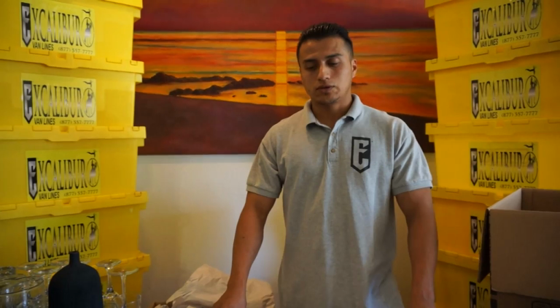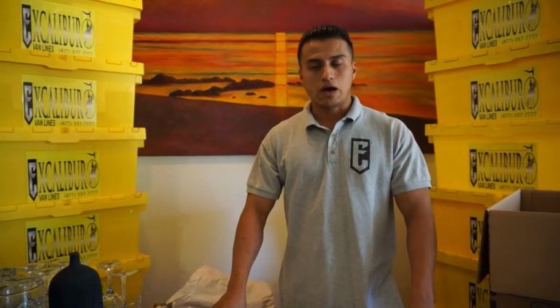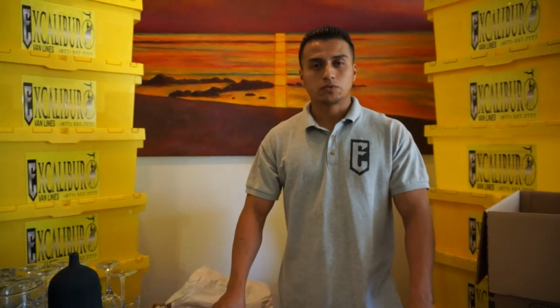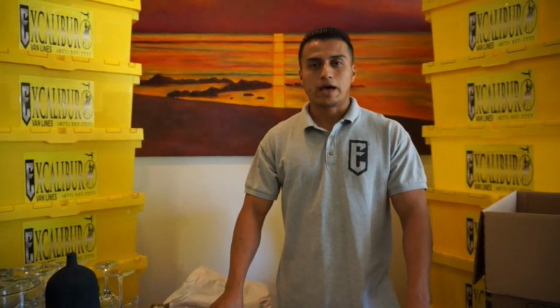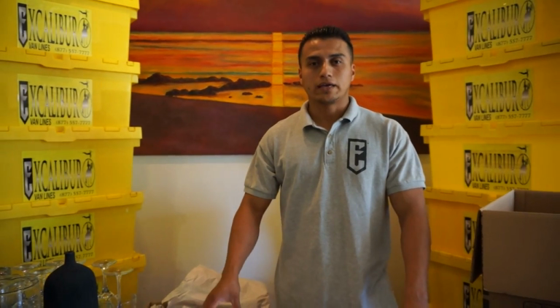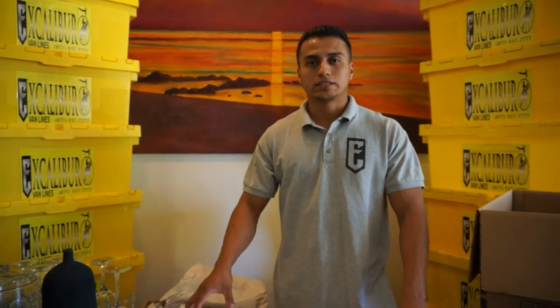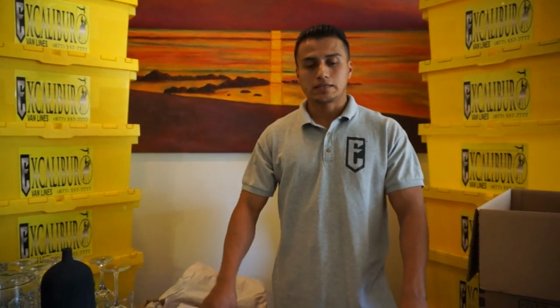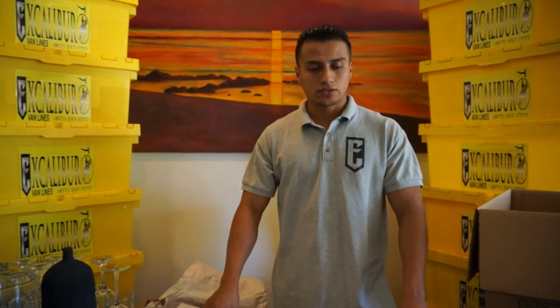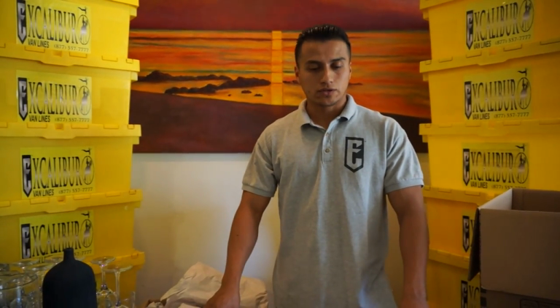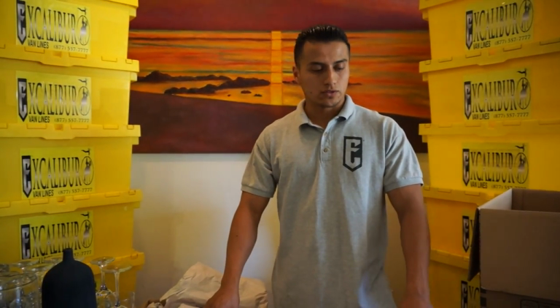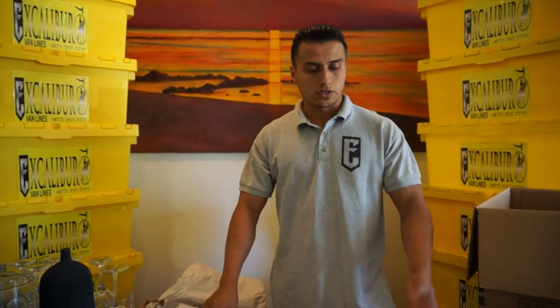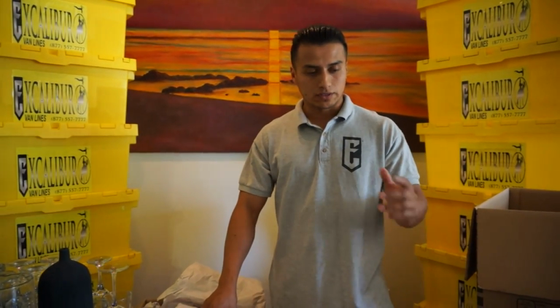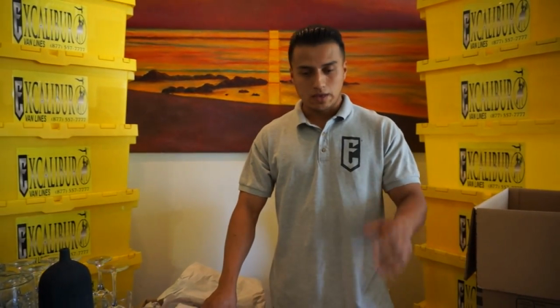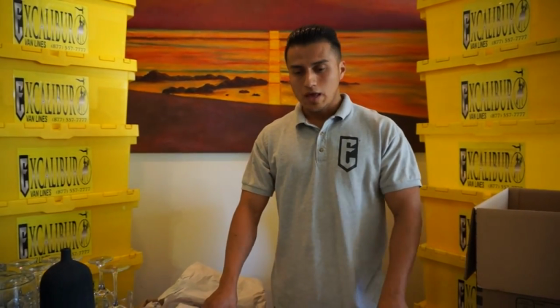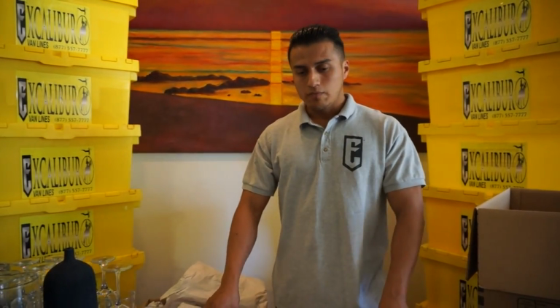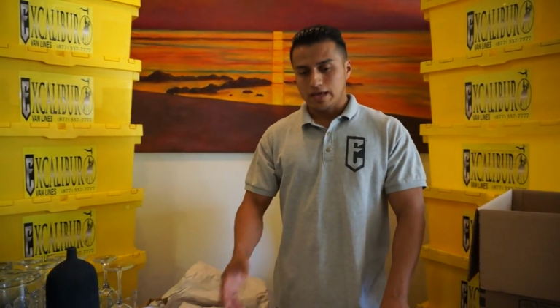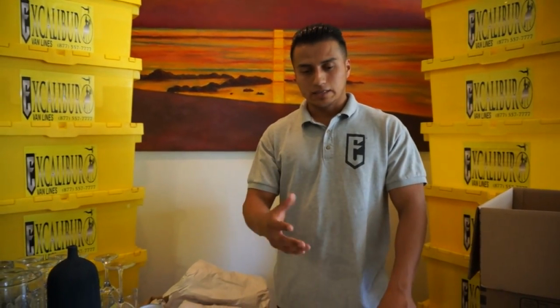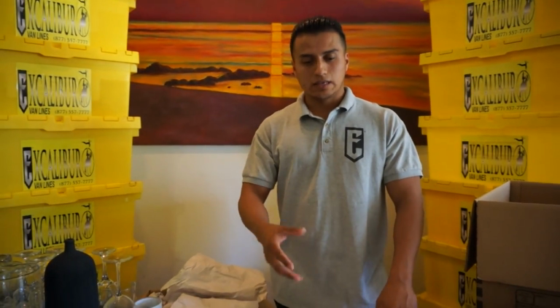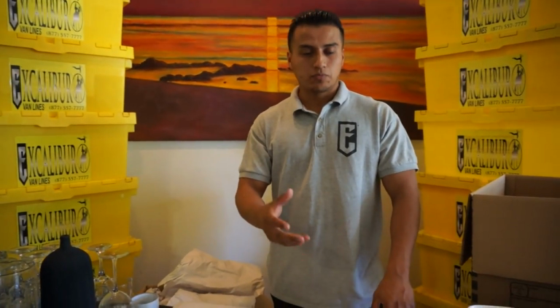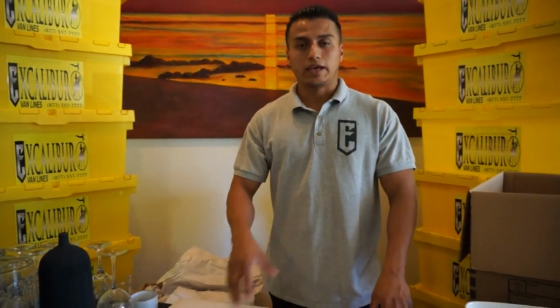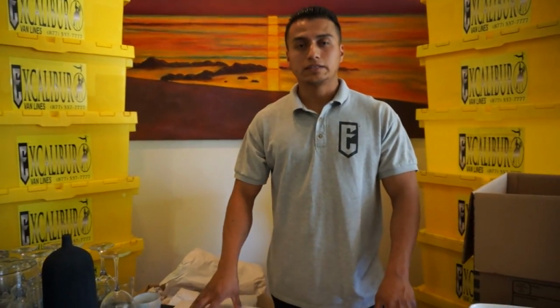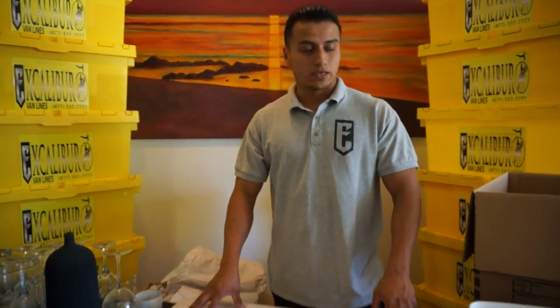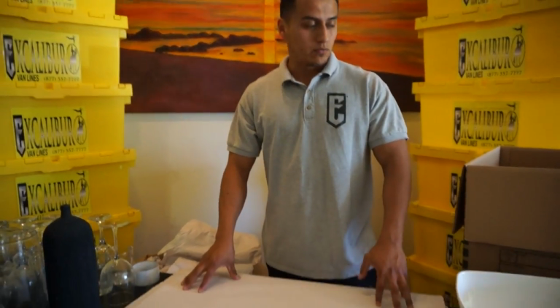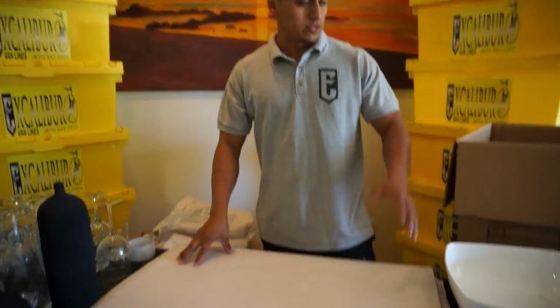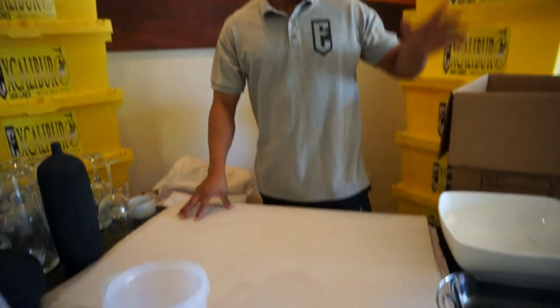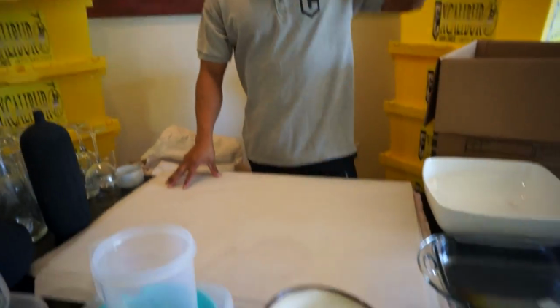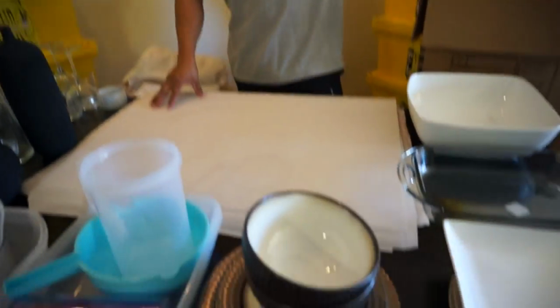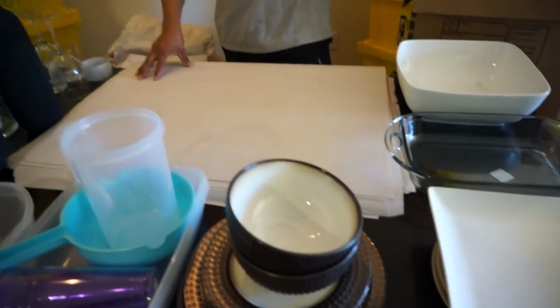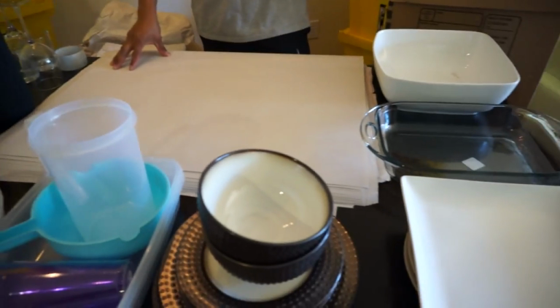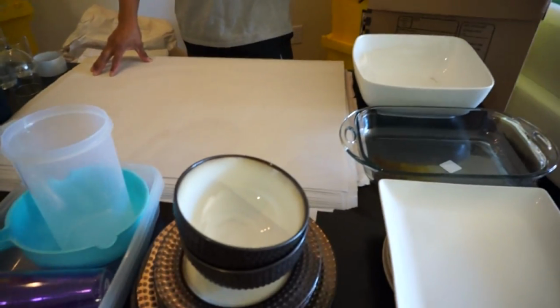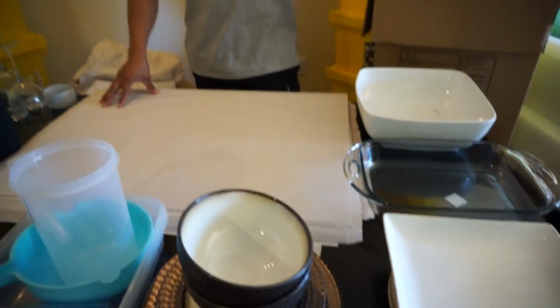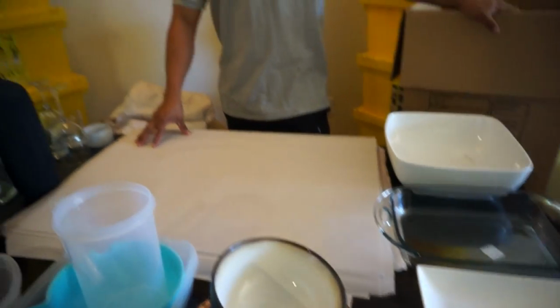Let me show you how to pack kitchen accessories such as pads, cans, and plates. We are going to start by selecting a dish pad box.